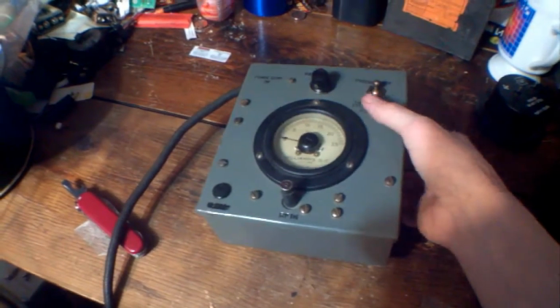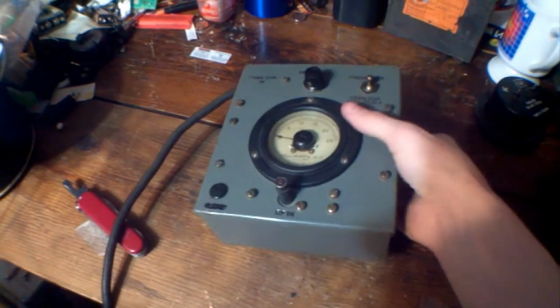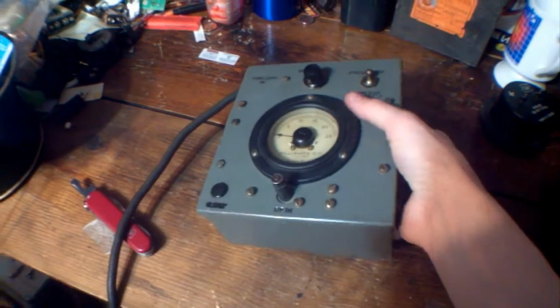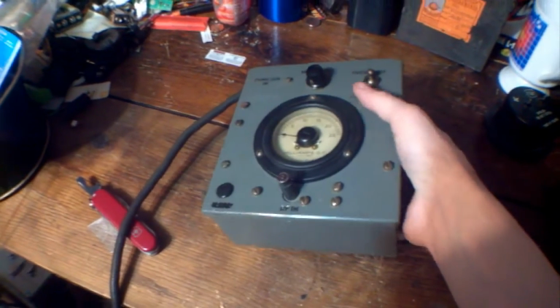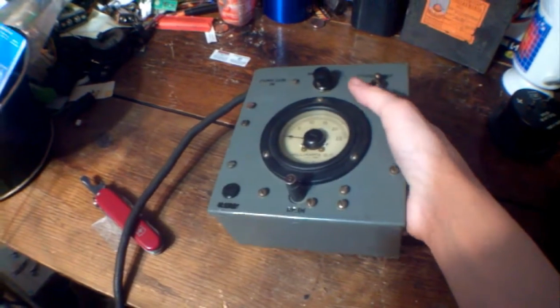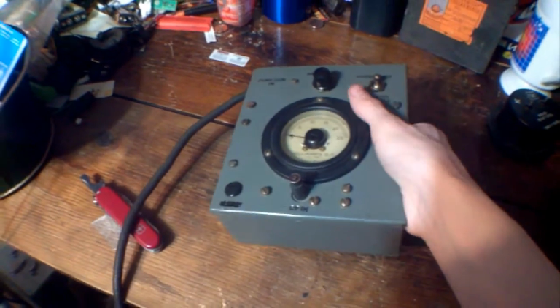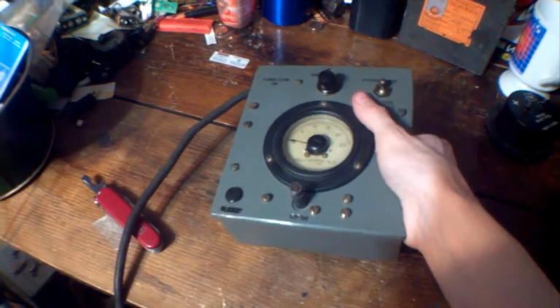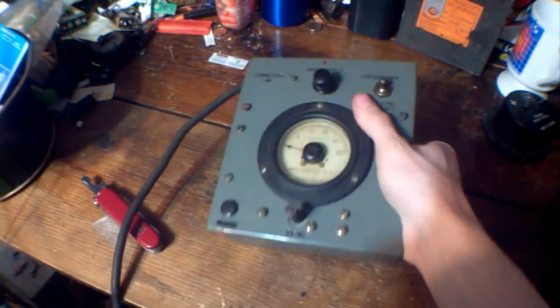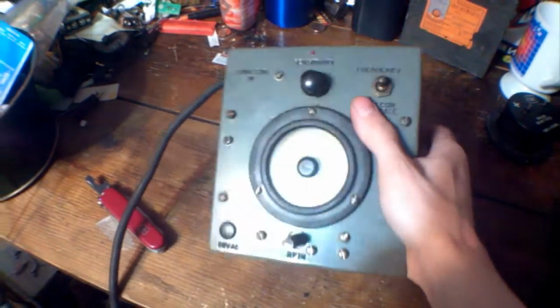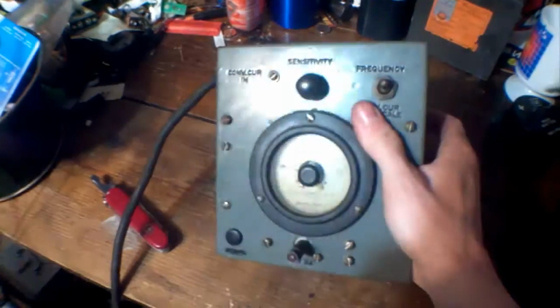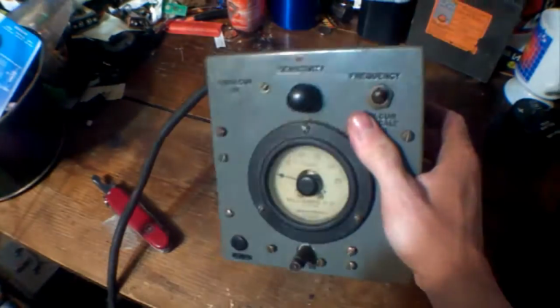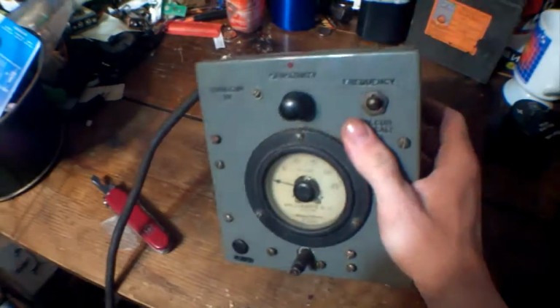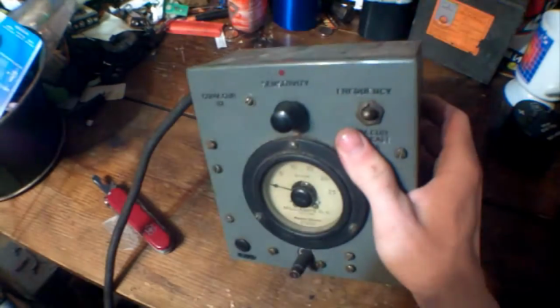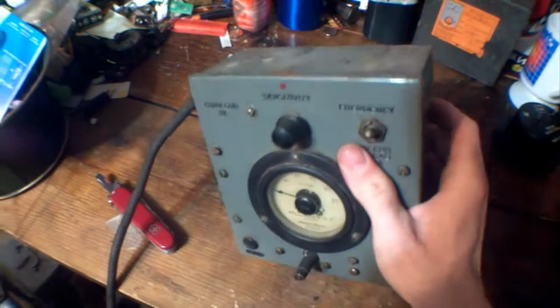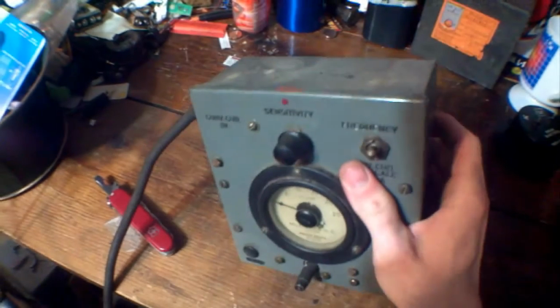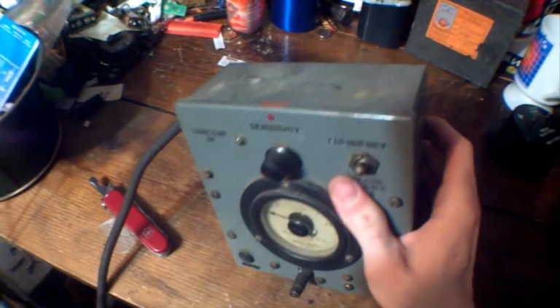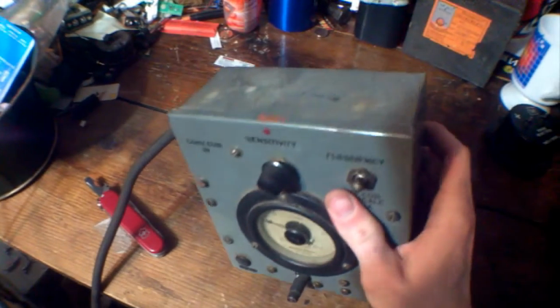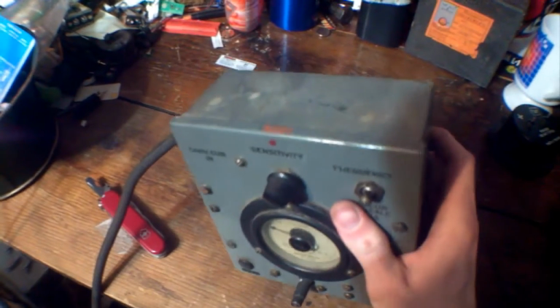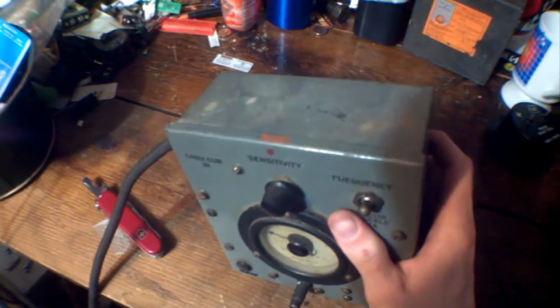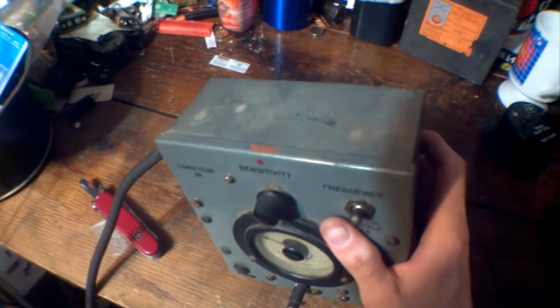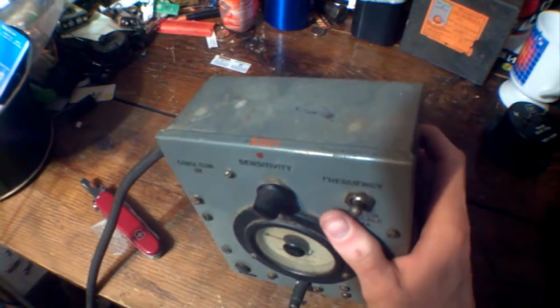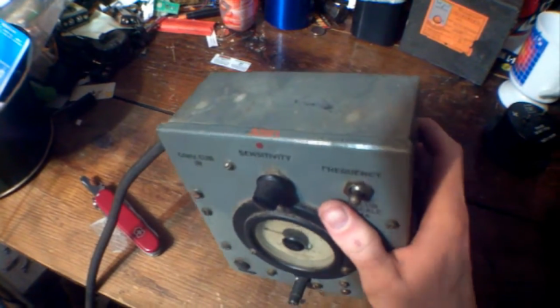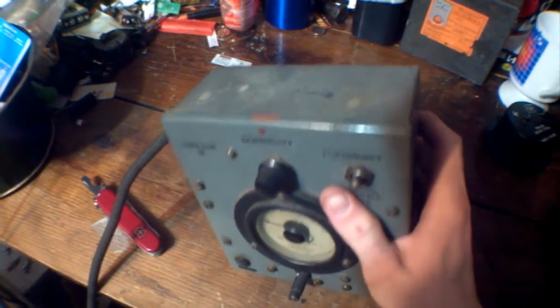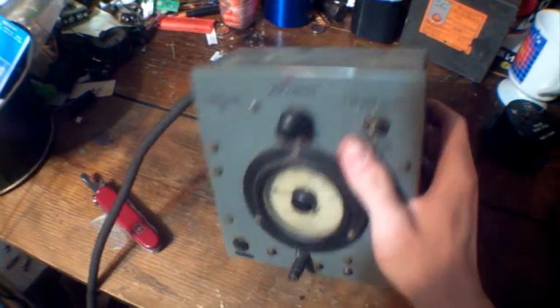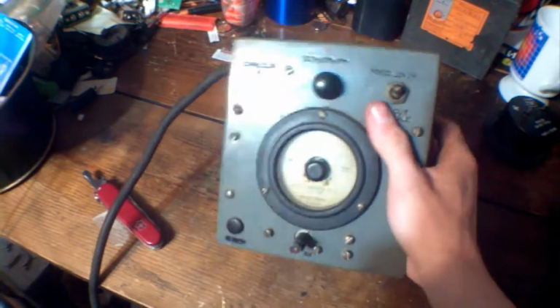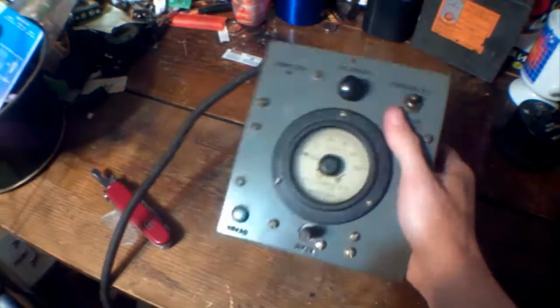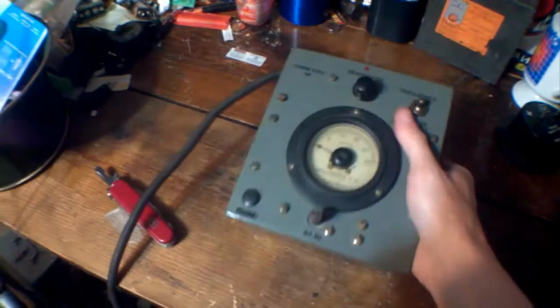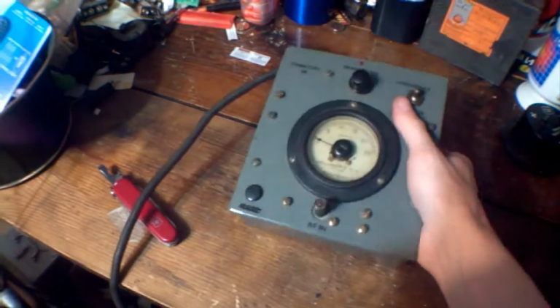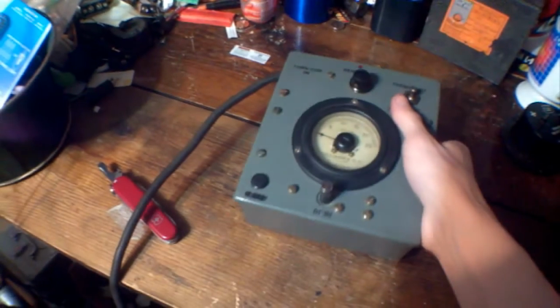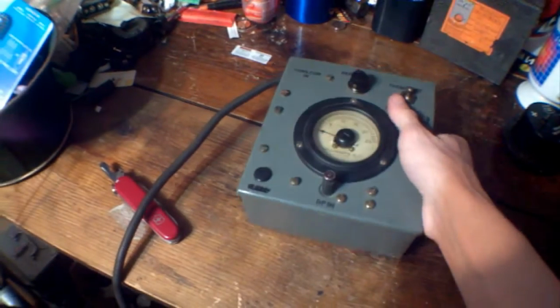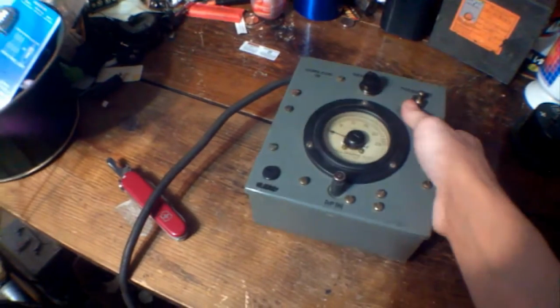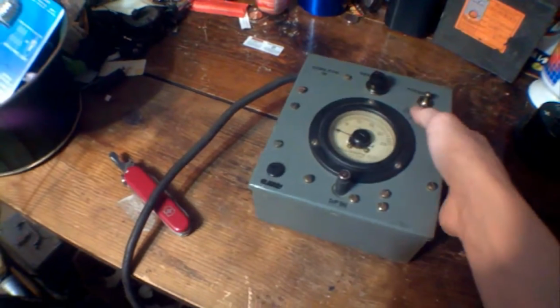And what we have here is a mystery box. Don't know what it does. Don't know what it's supposed to do.